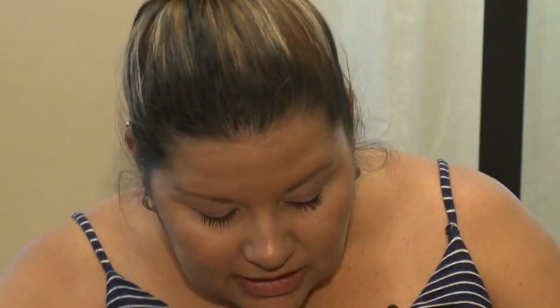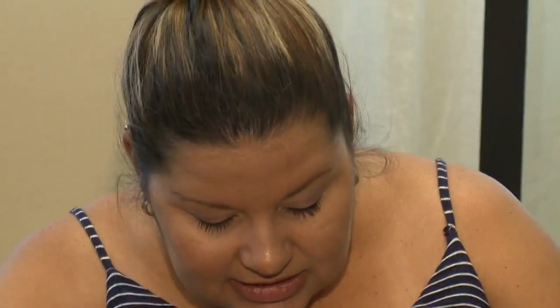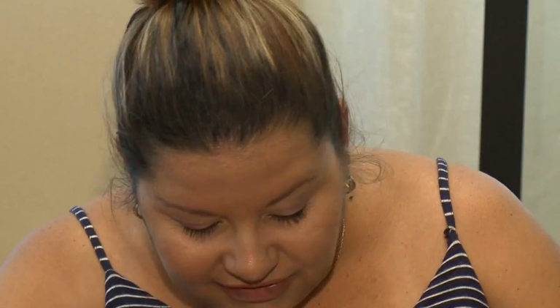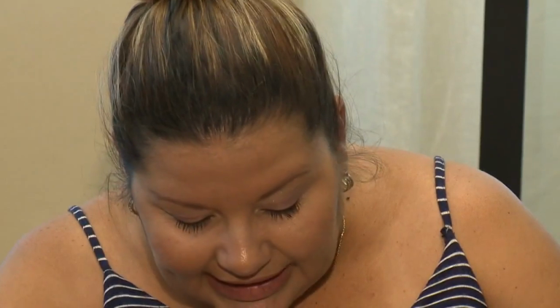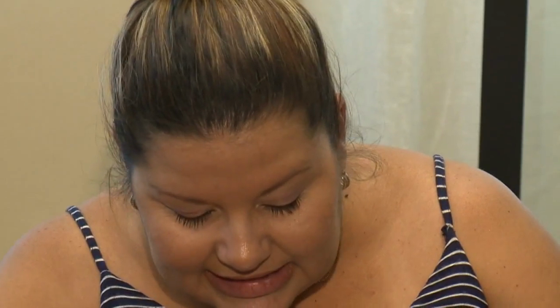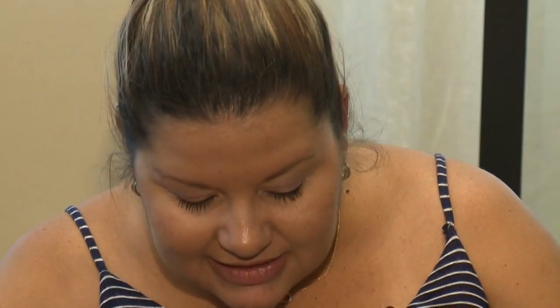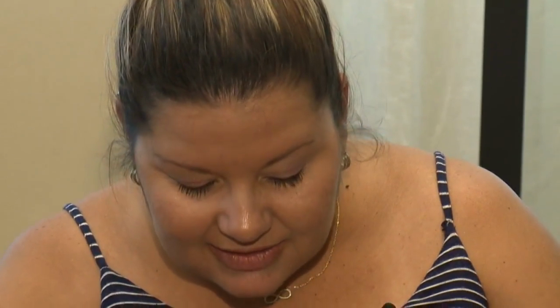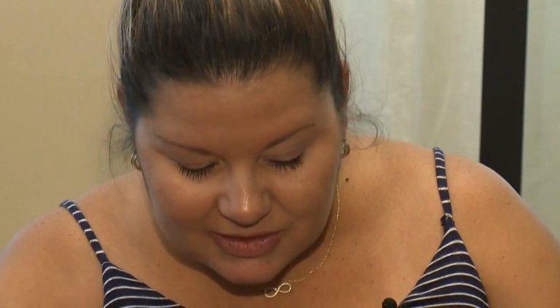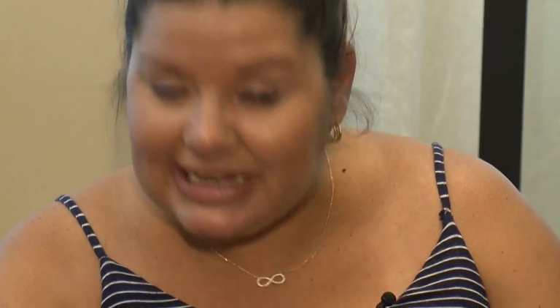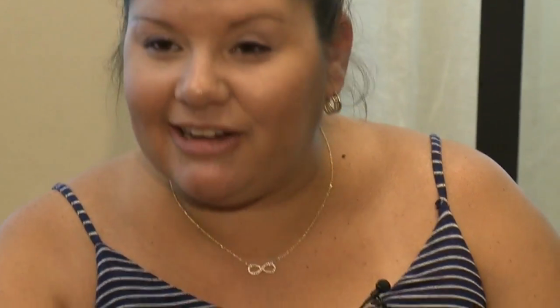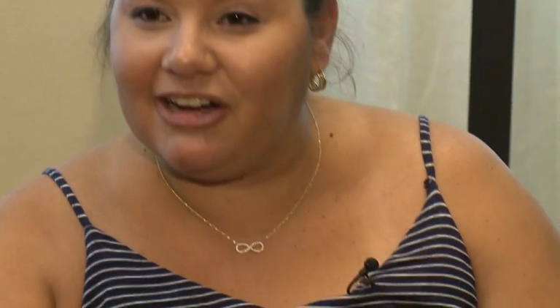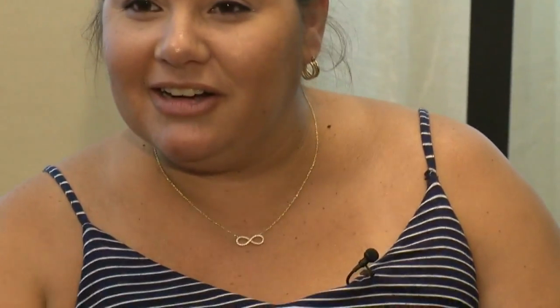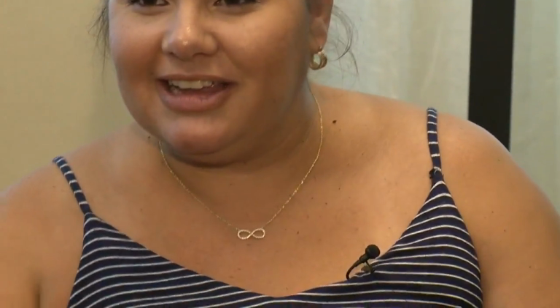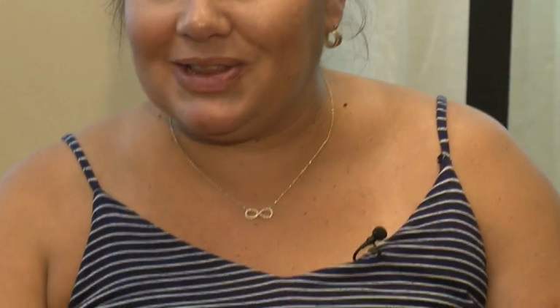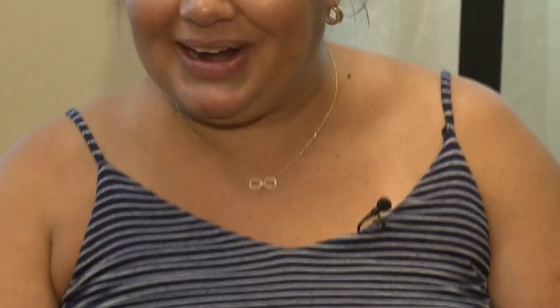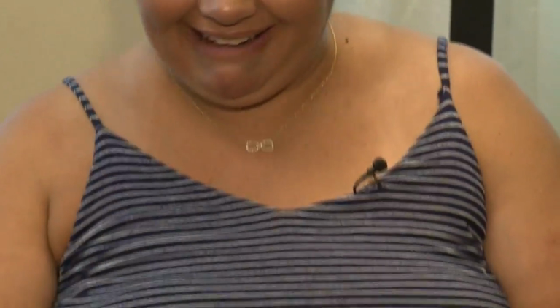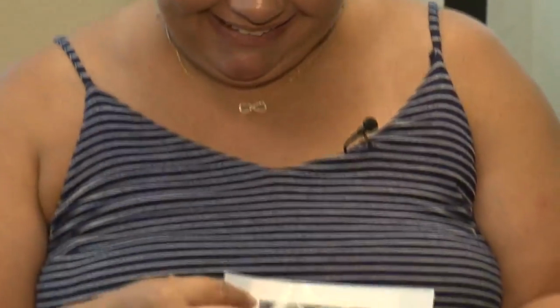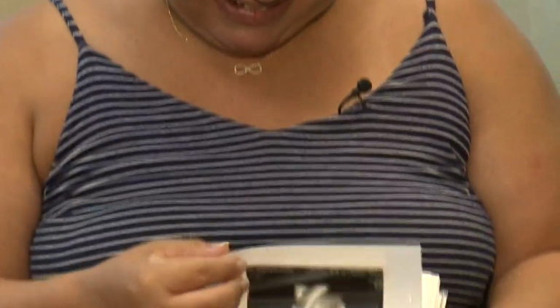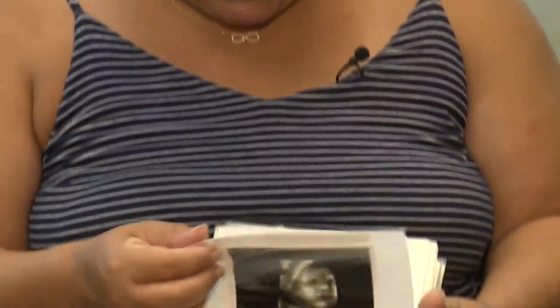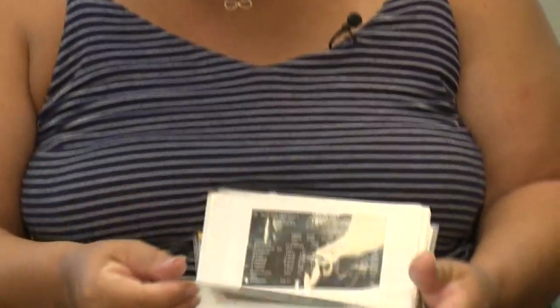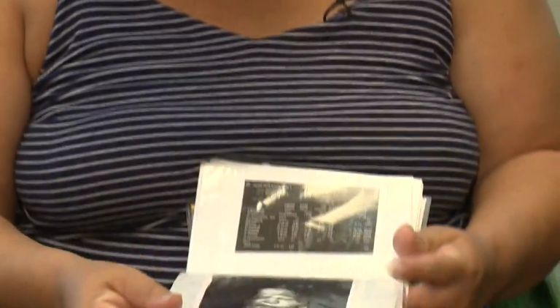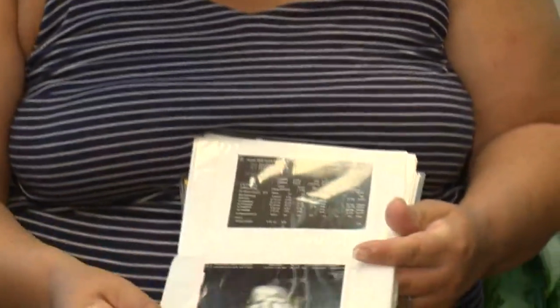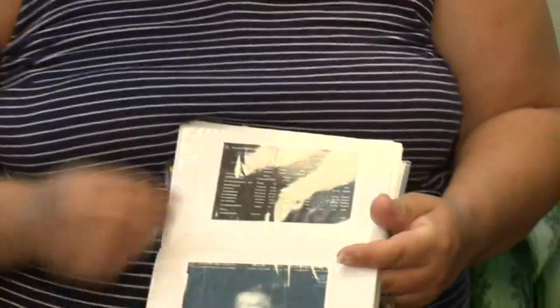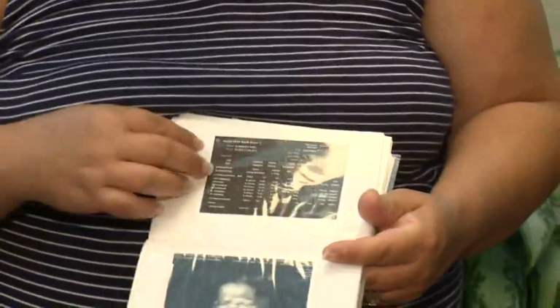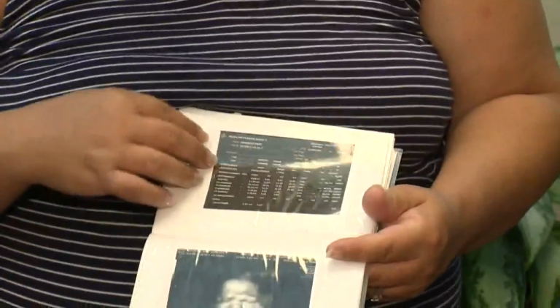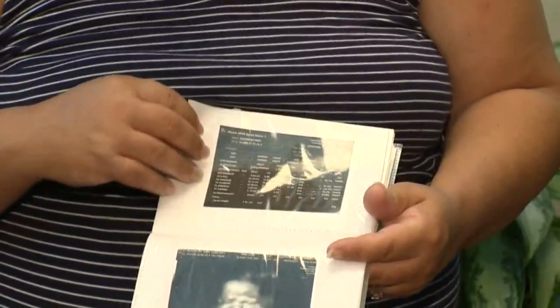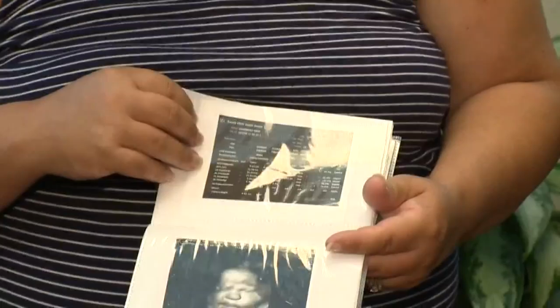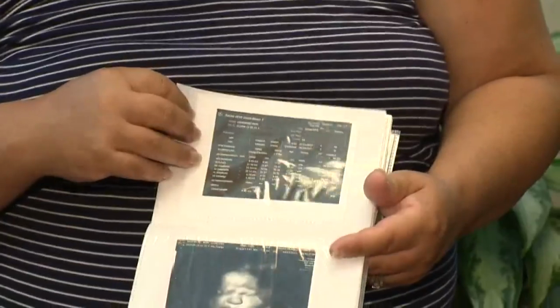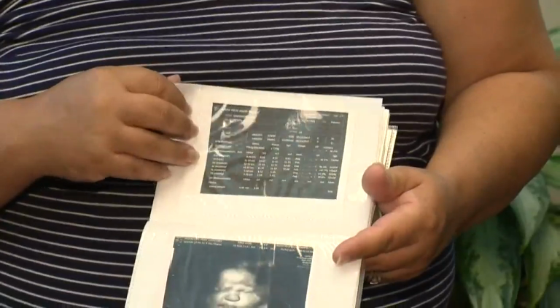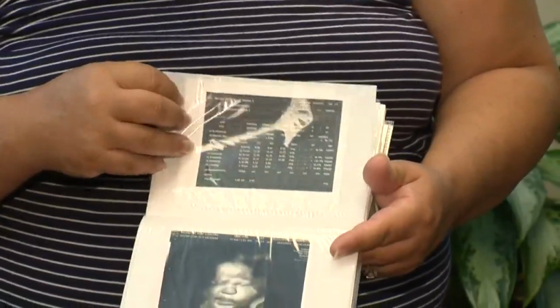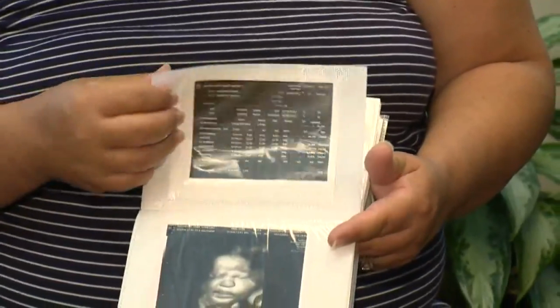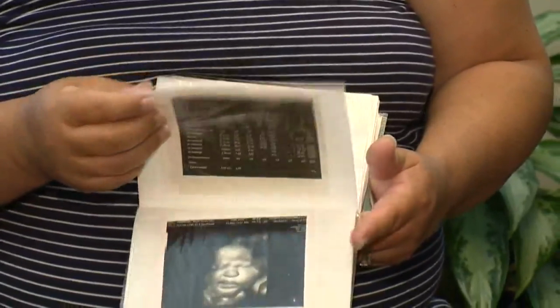There's his face. There's his hair. He has a lot of hair. Mary Davenport shuffles through baby Emmett's ultrasound pictures.